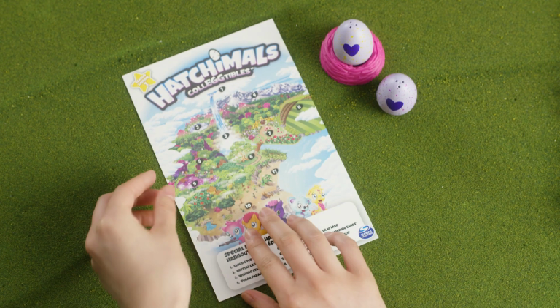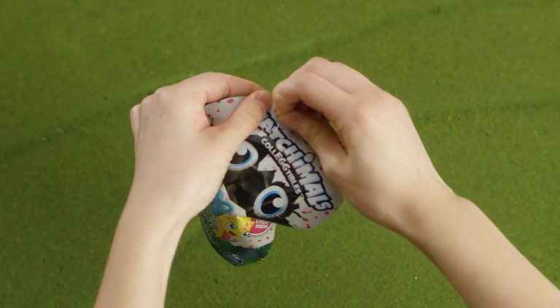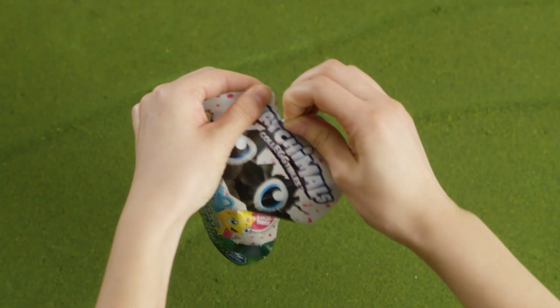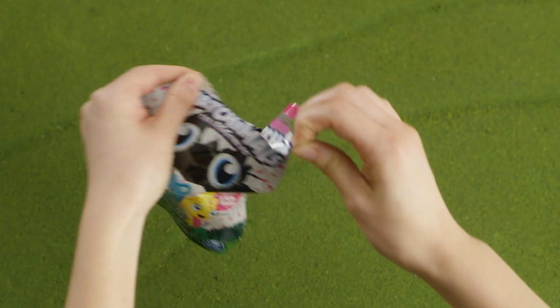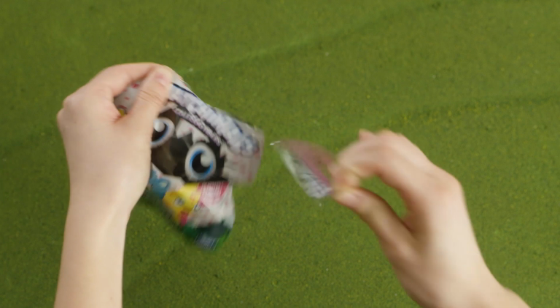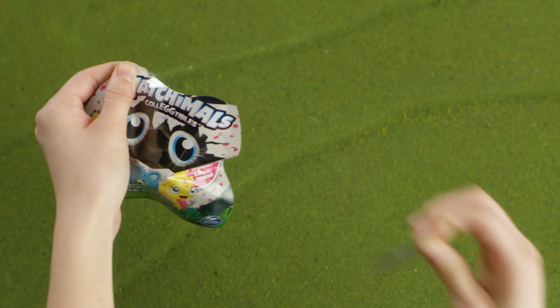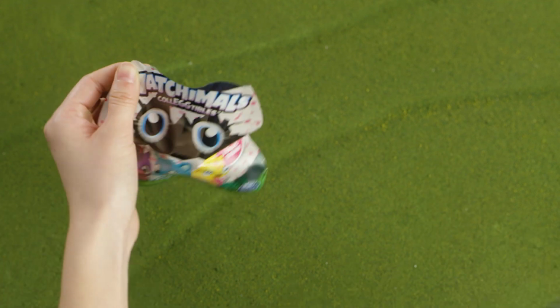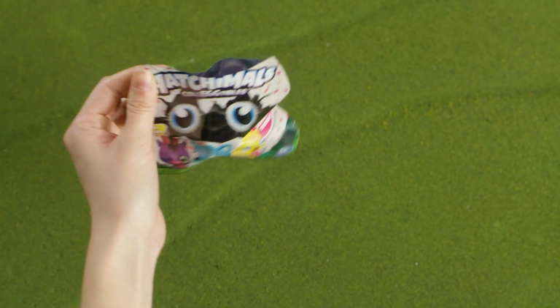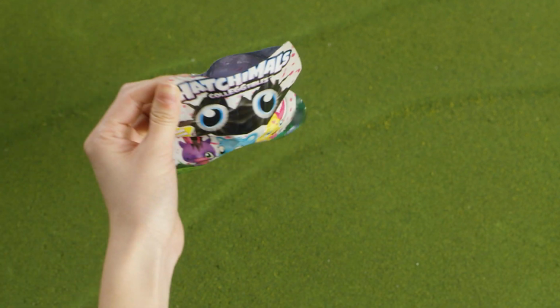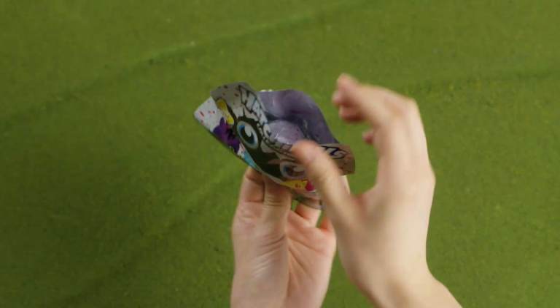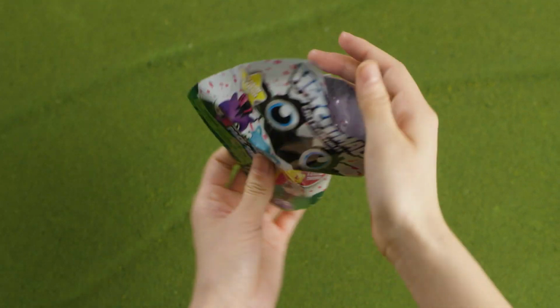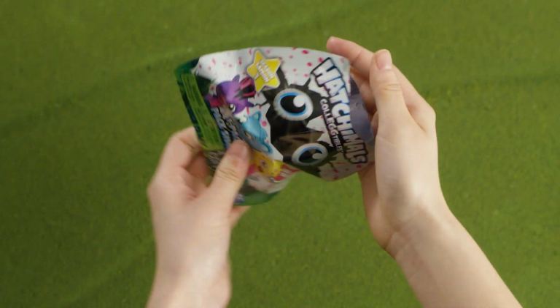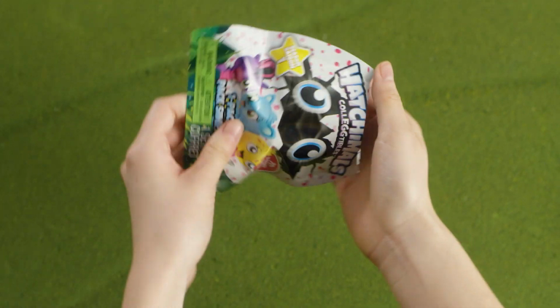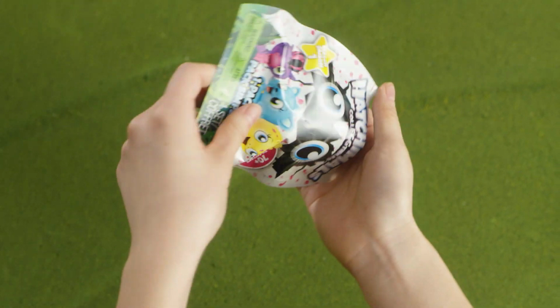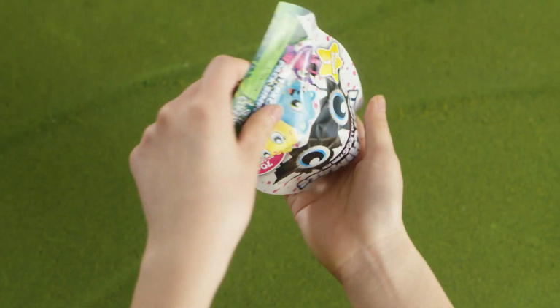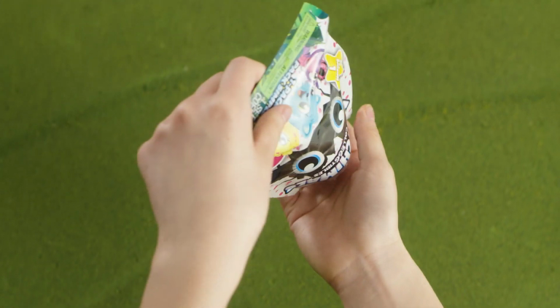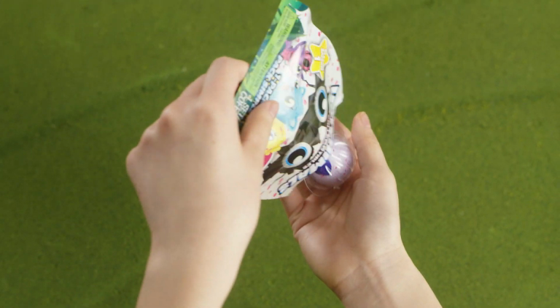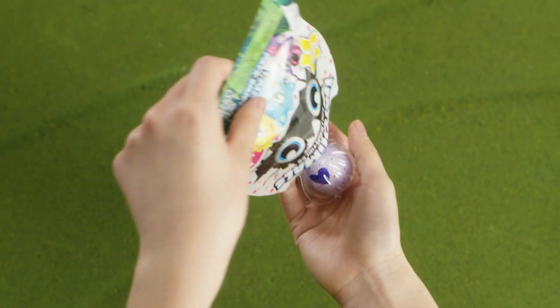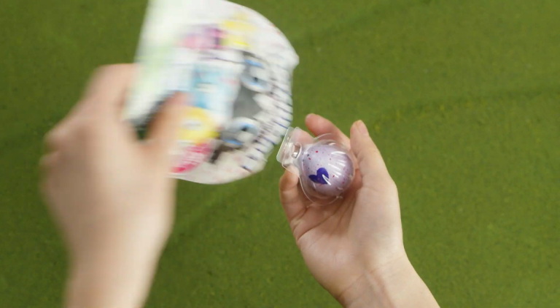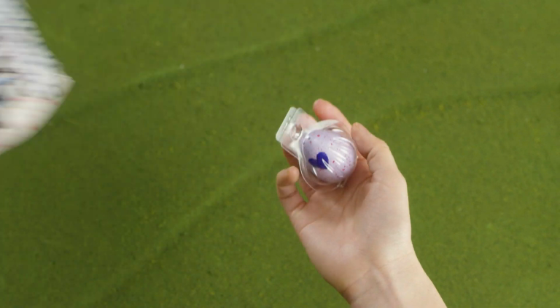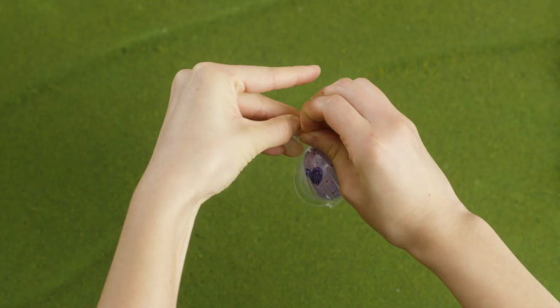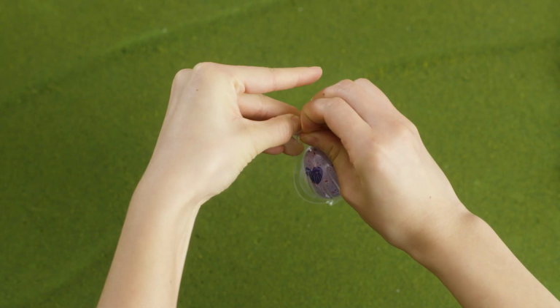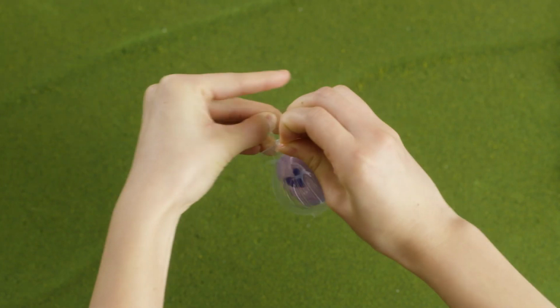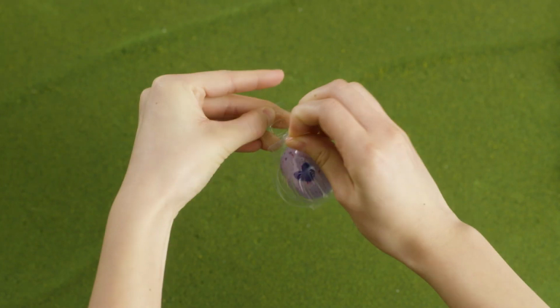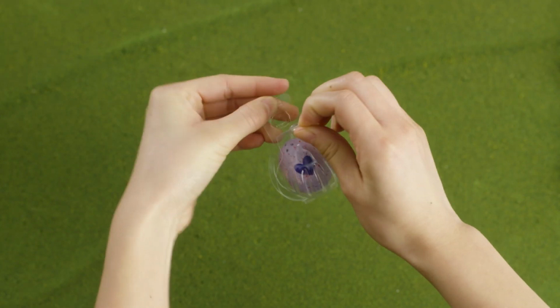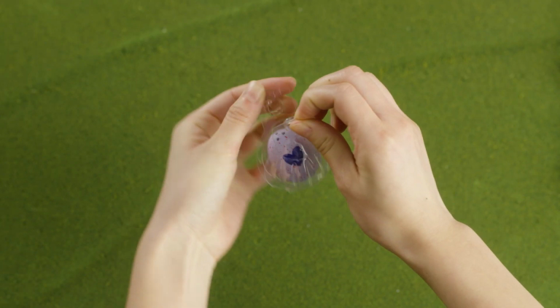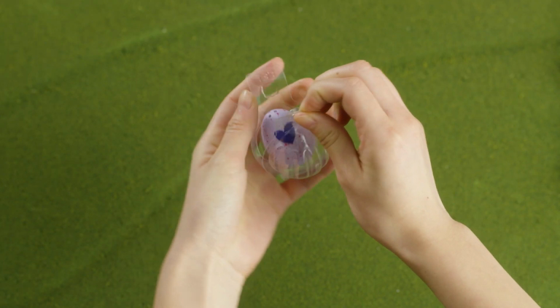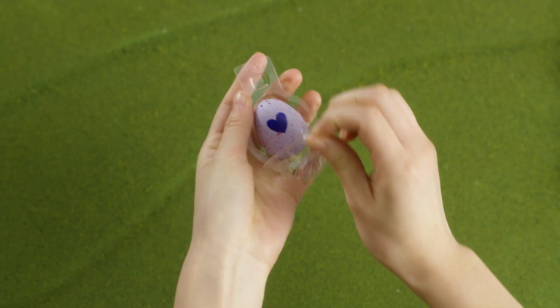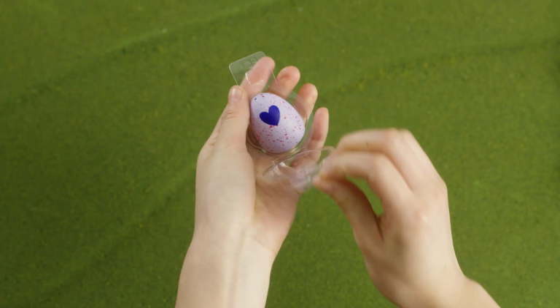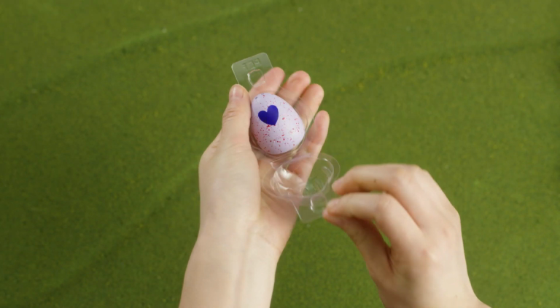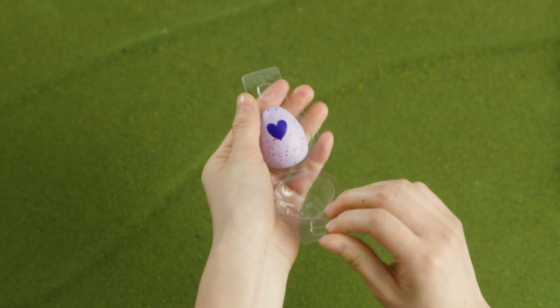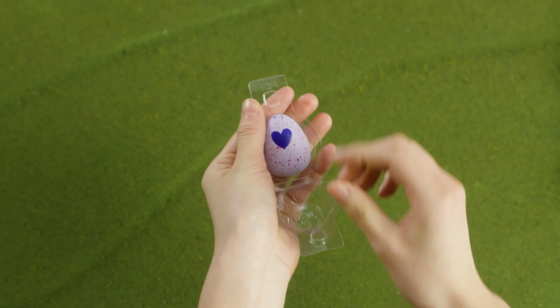If you're opening the one-pack, make sure you remove the plastic piece around the egg first.